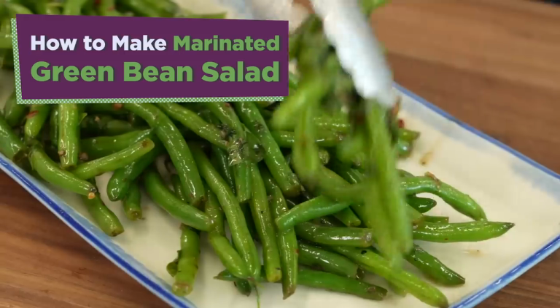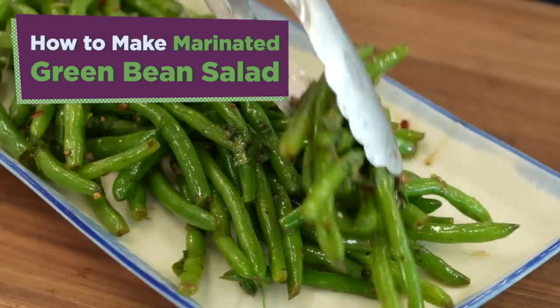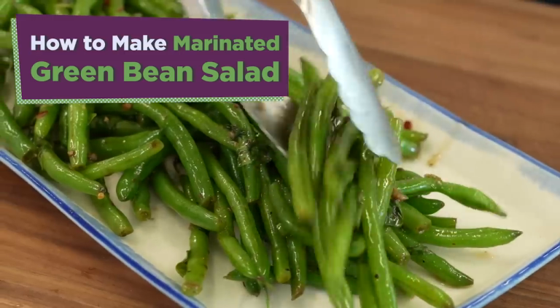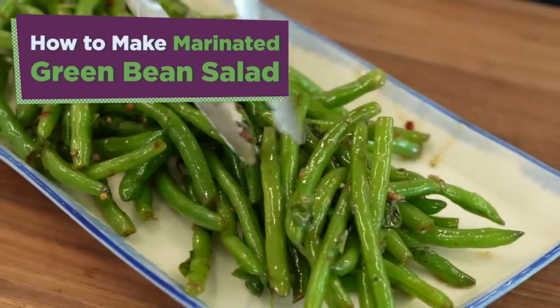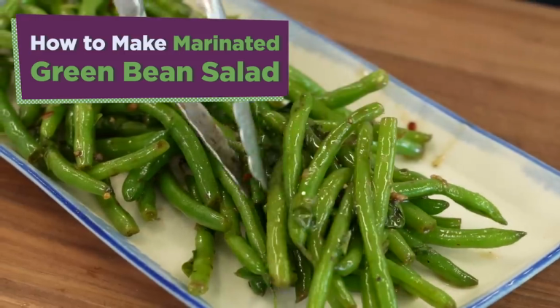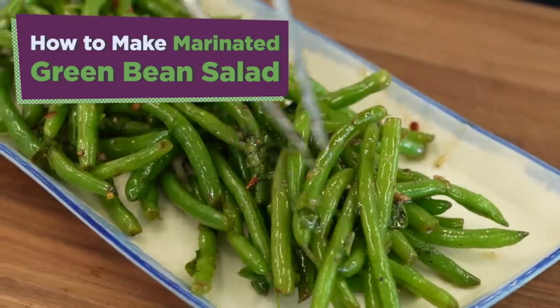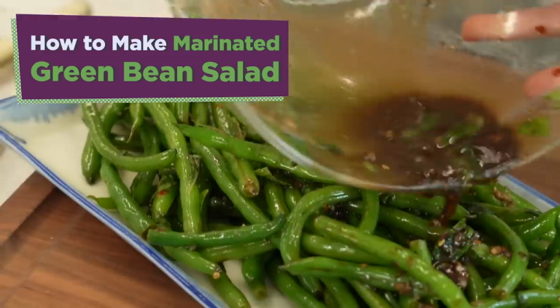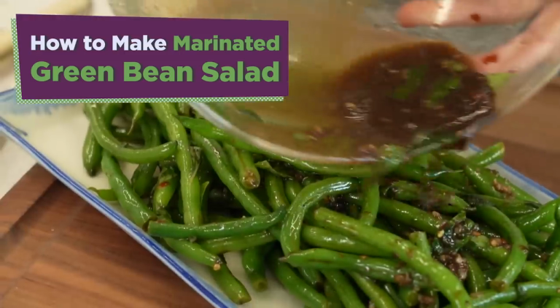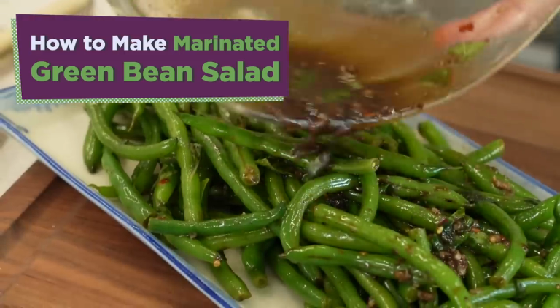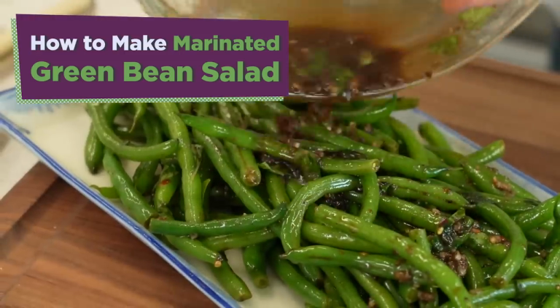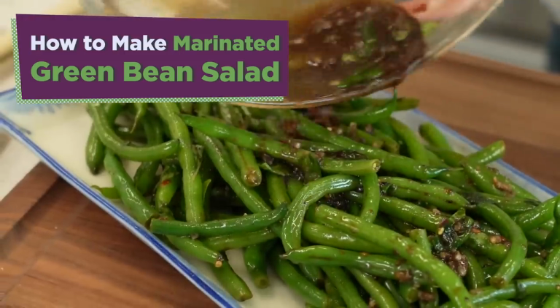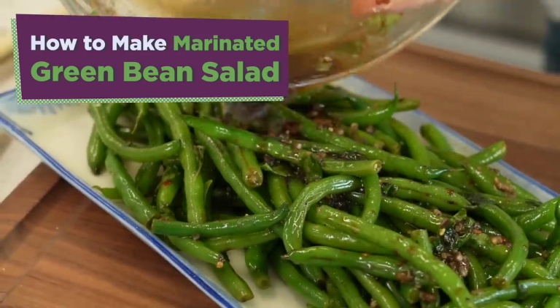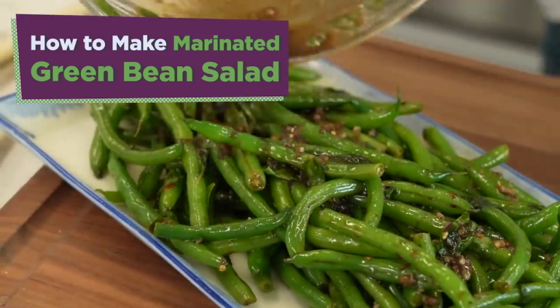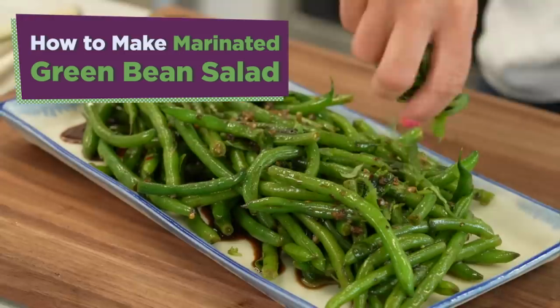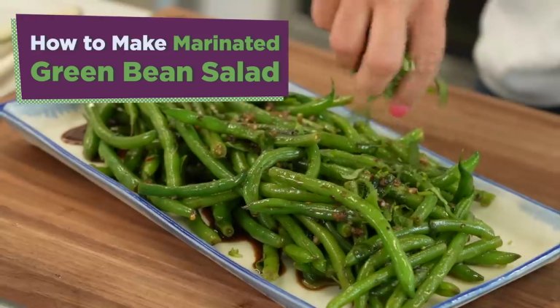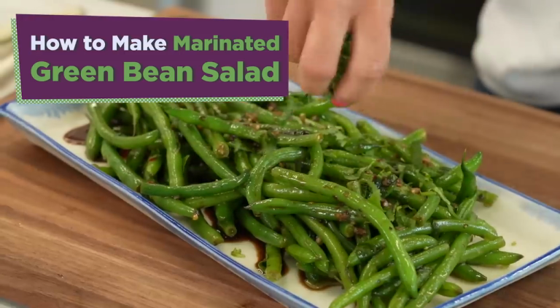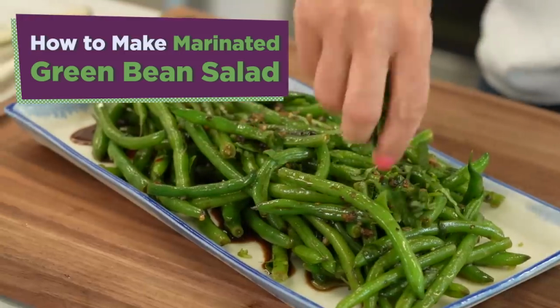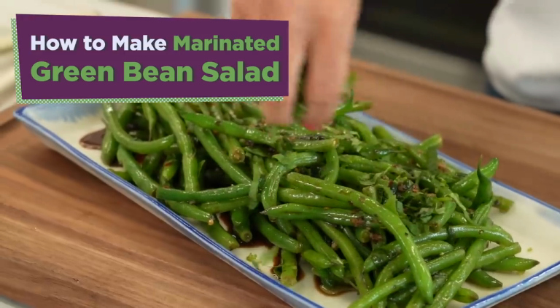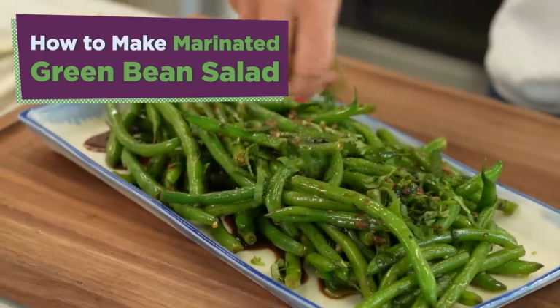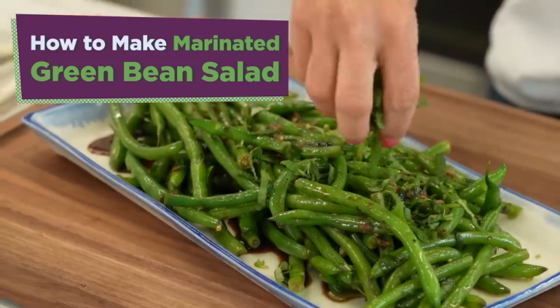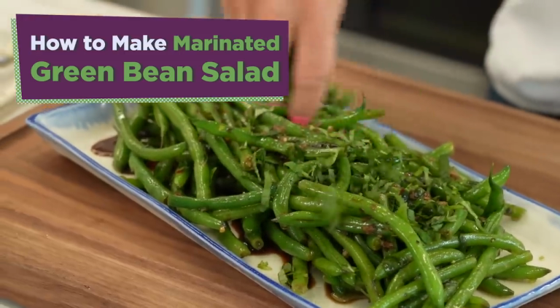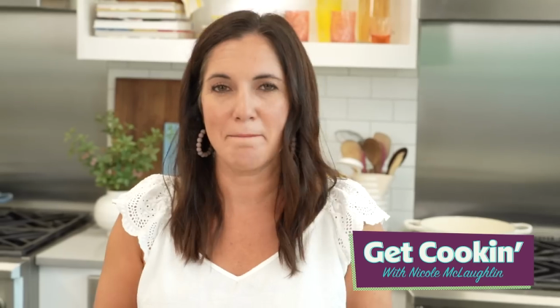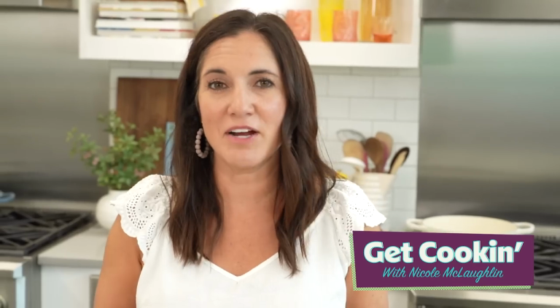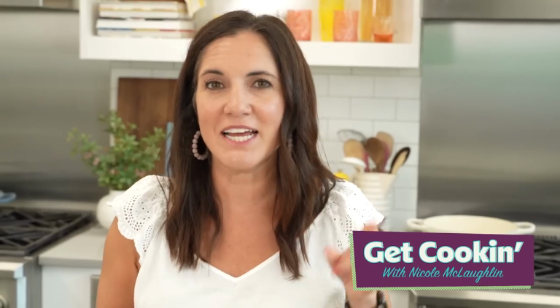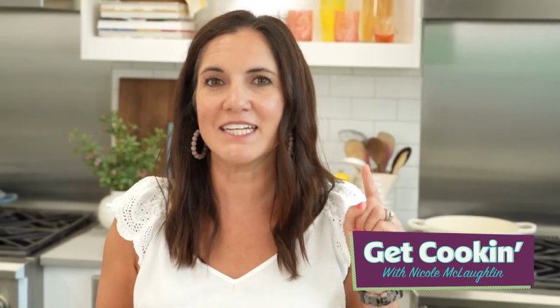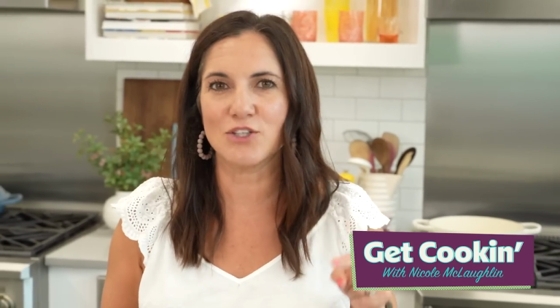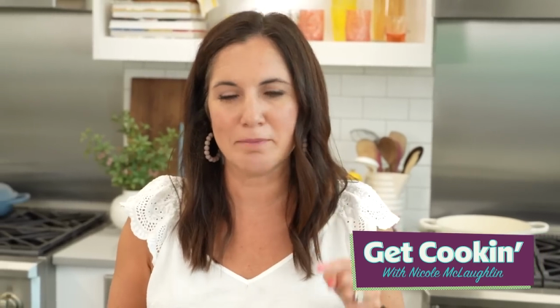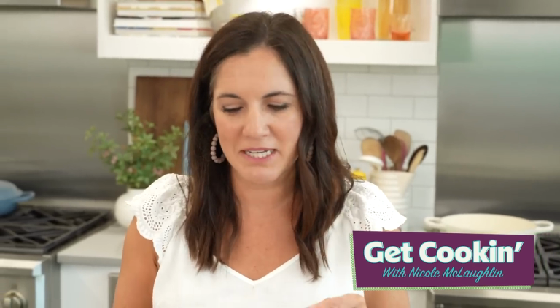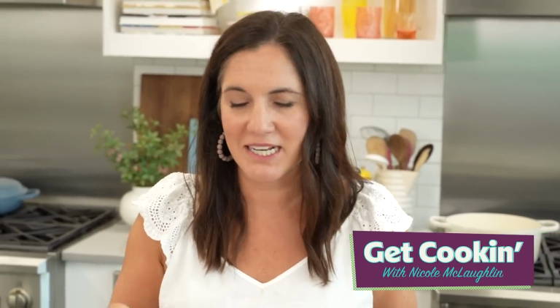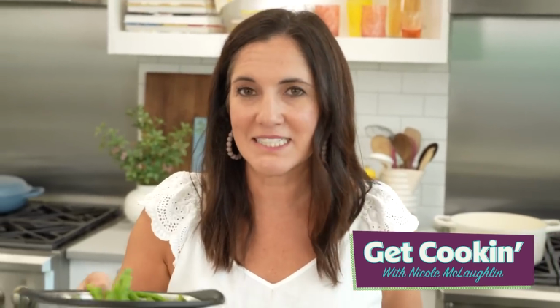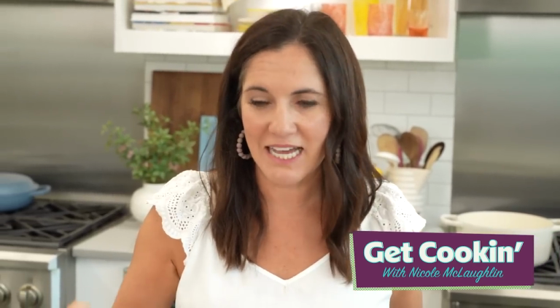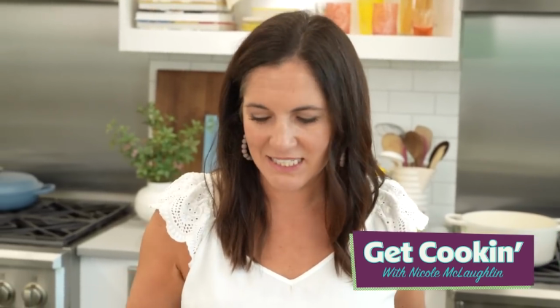Everybody's always looking for something new to do with green beans — I got you covered. Marinated green bean salad.